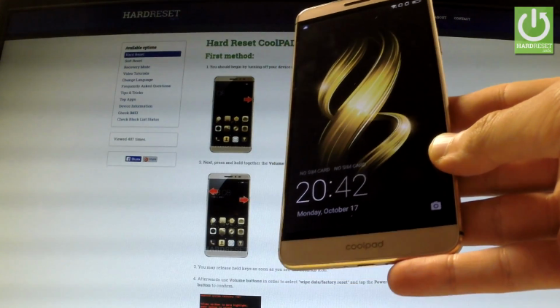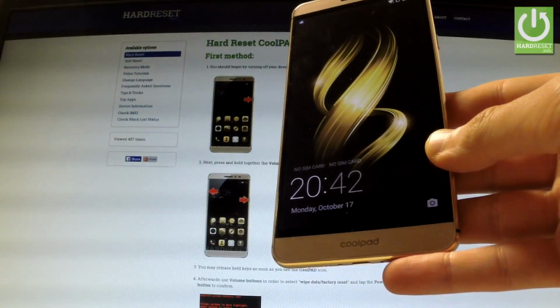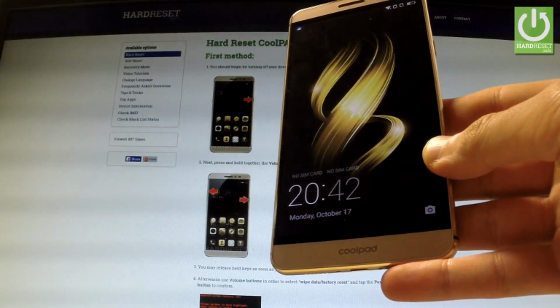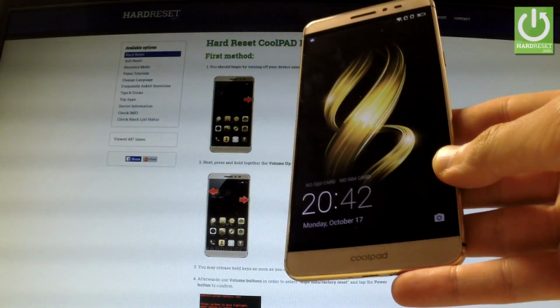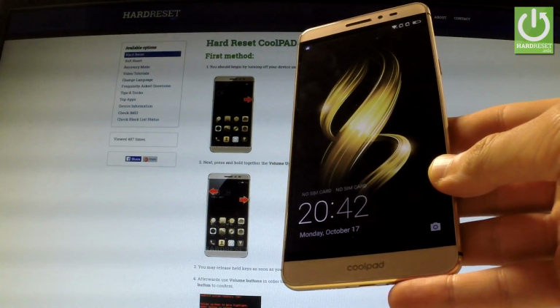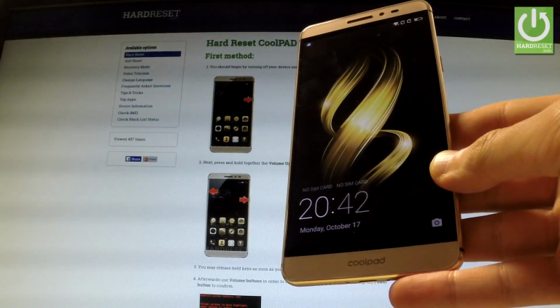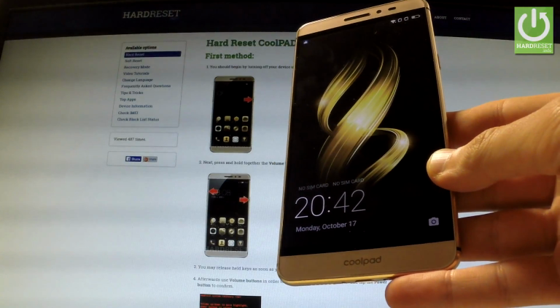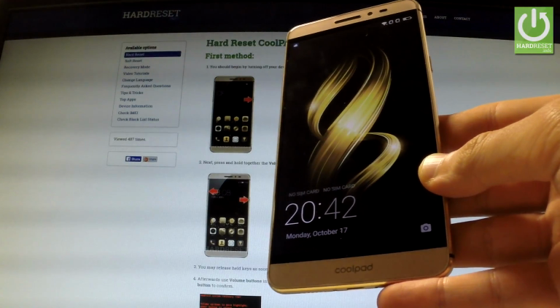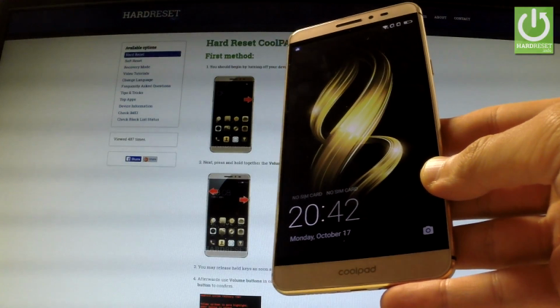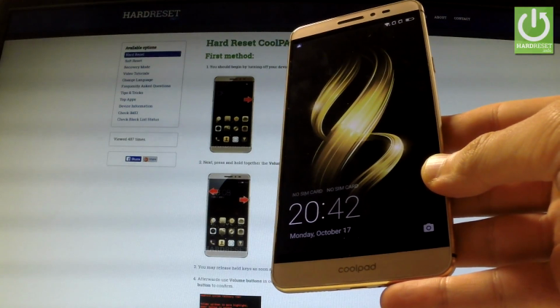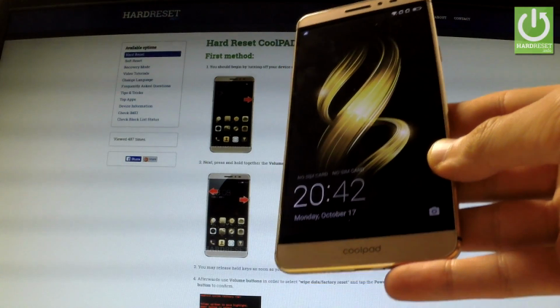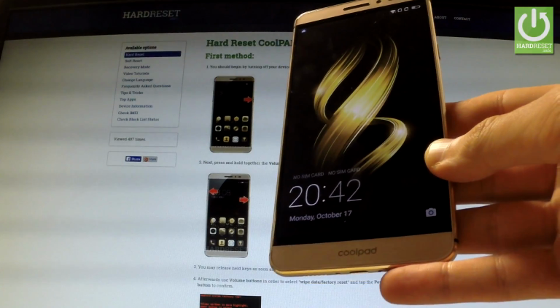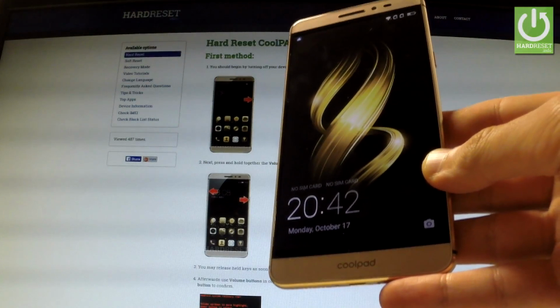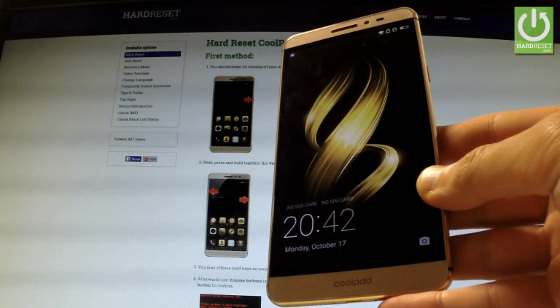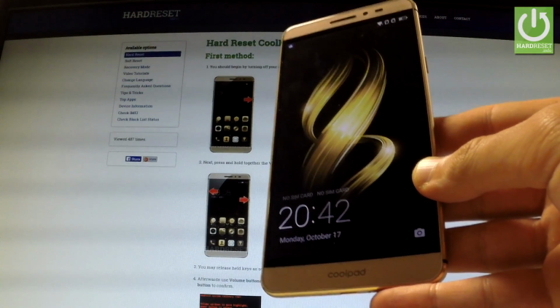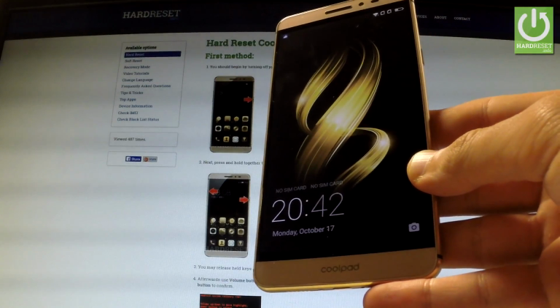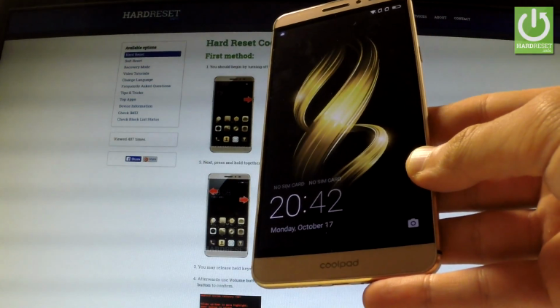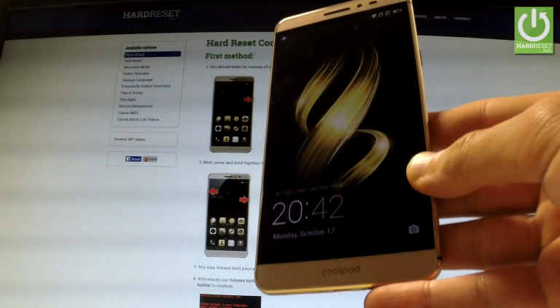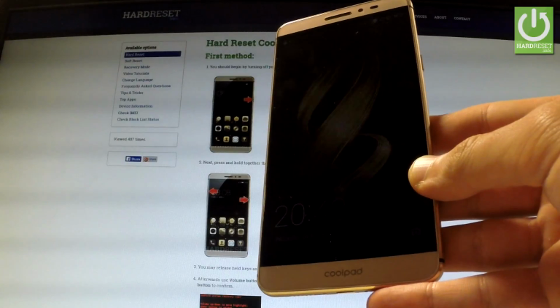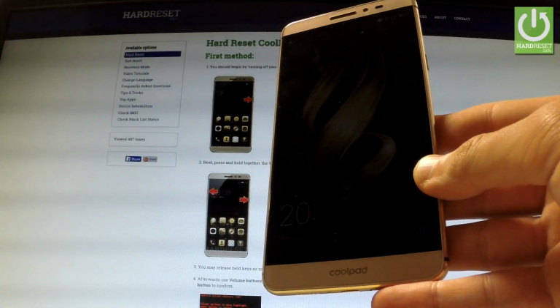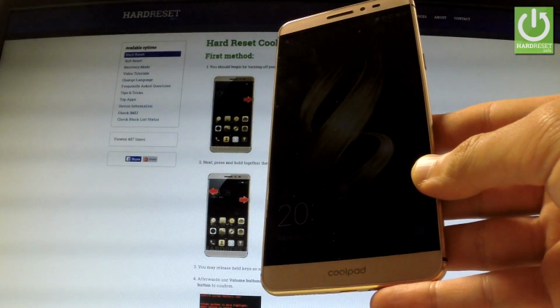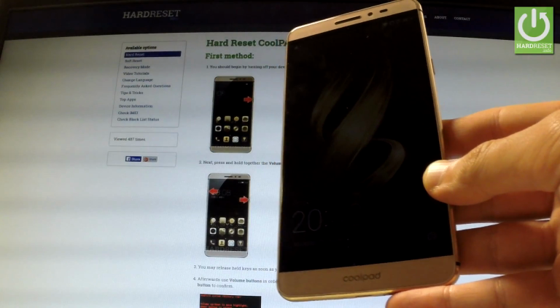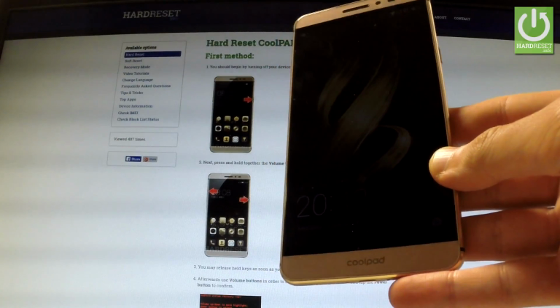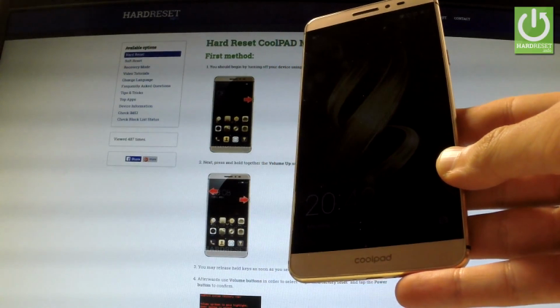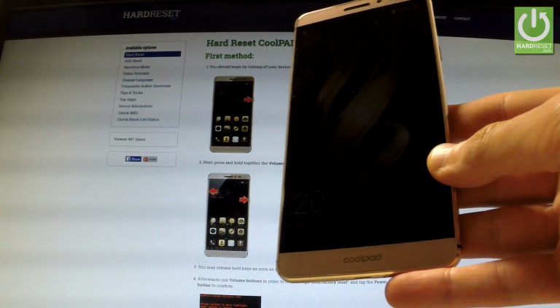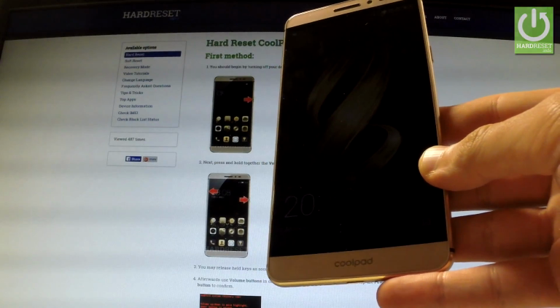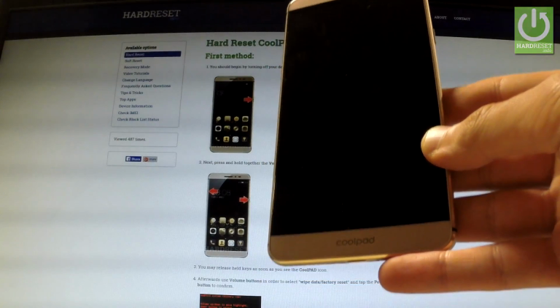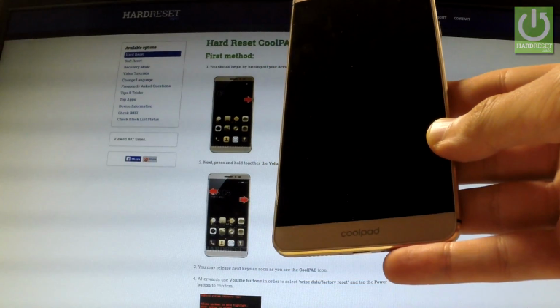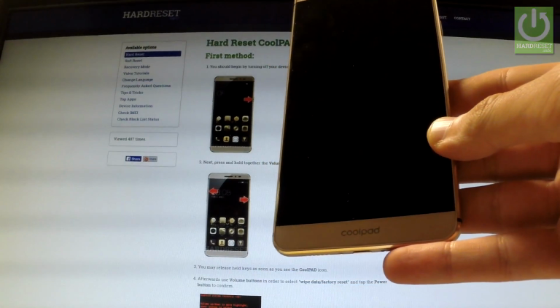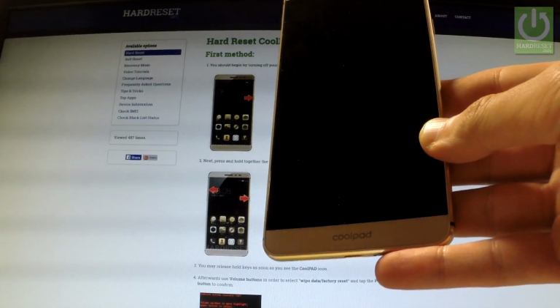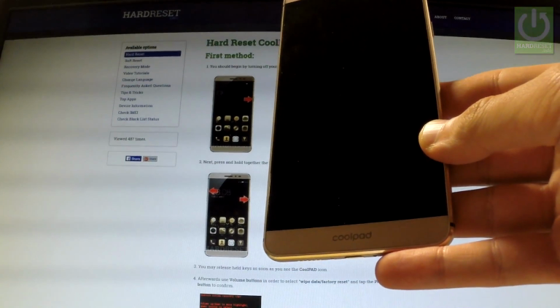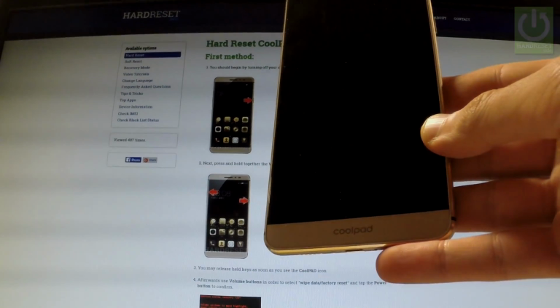As you can see, the phone goes into normal mode. Now you can use your device. Thank you for watching. Please subscribe to our channel and leave a thumbs up under the video.